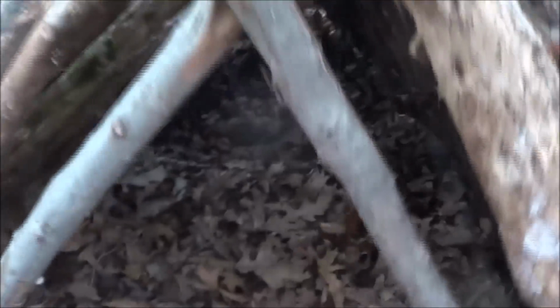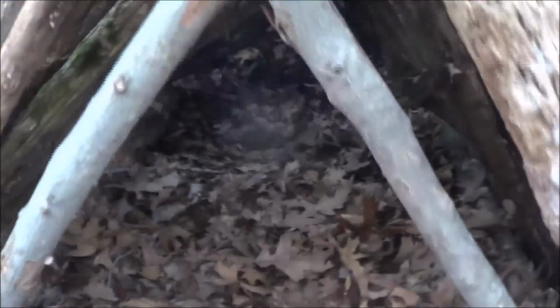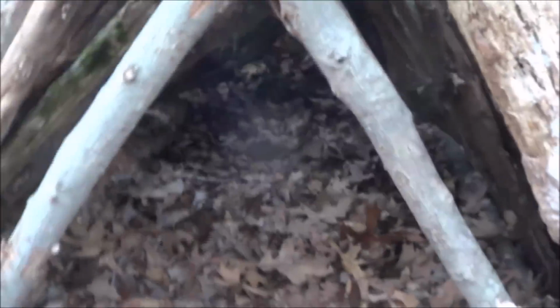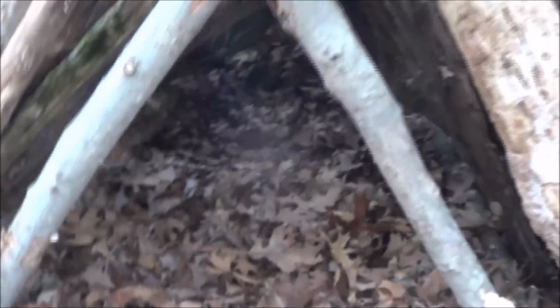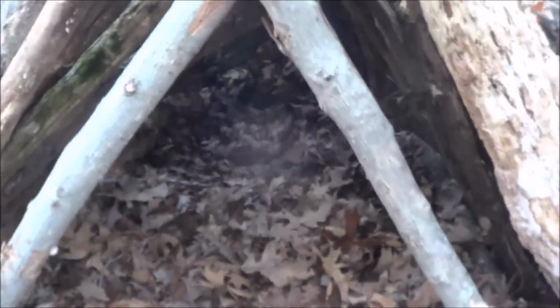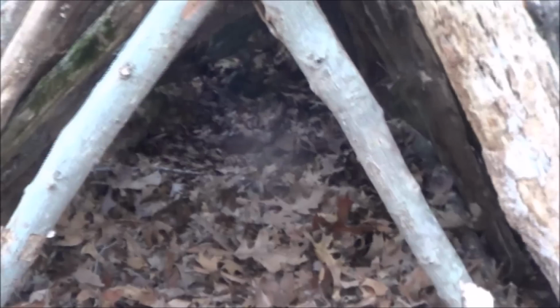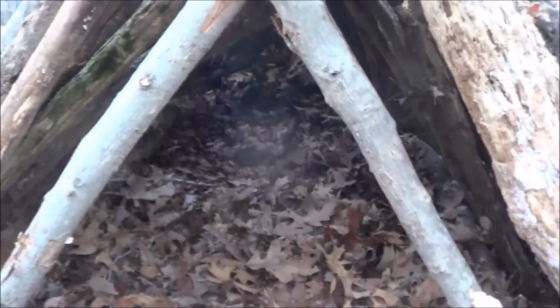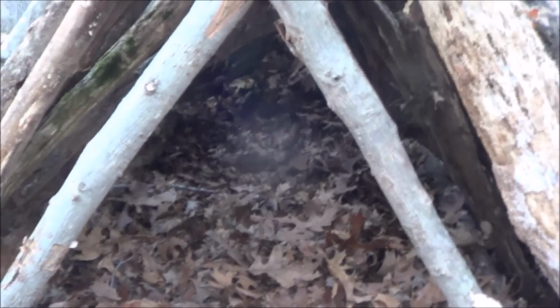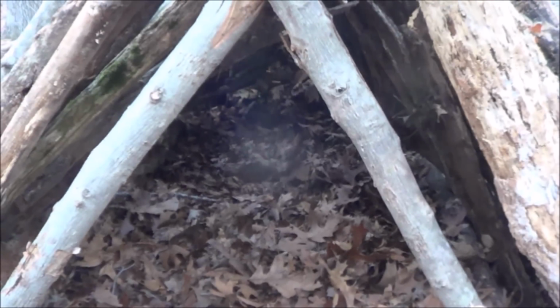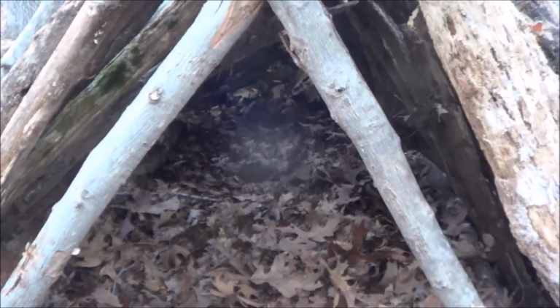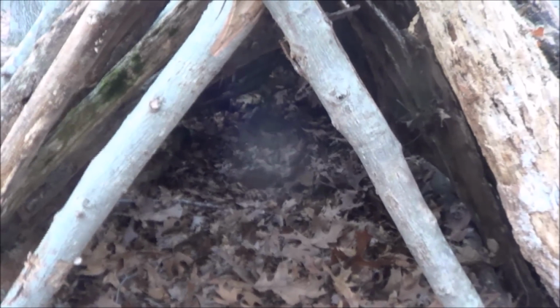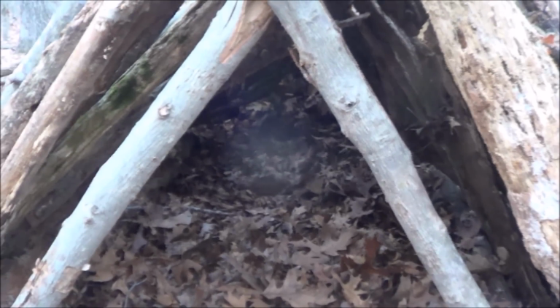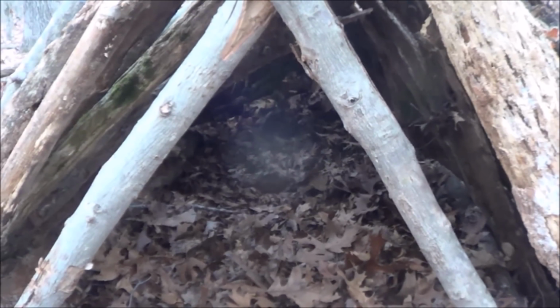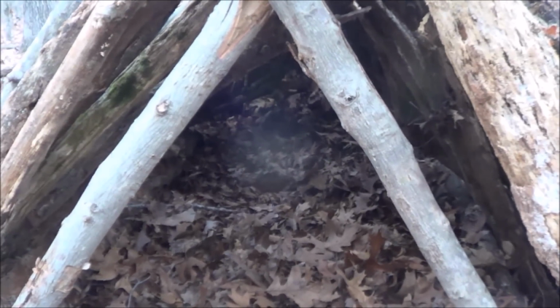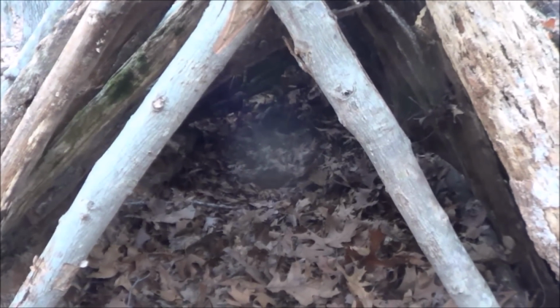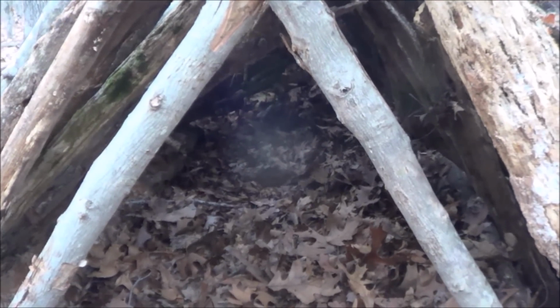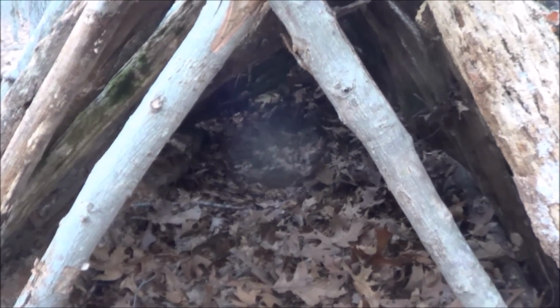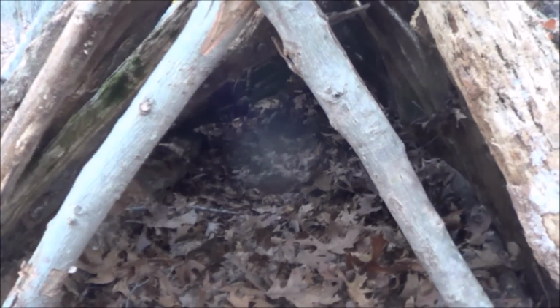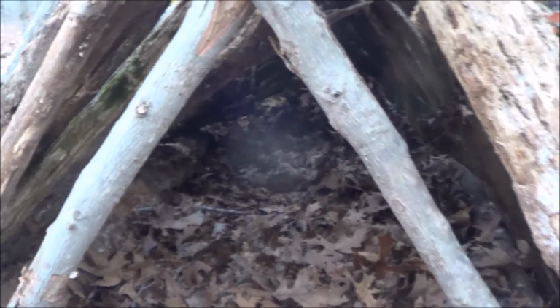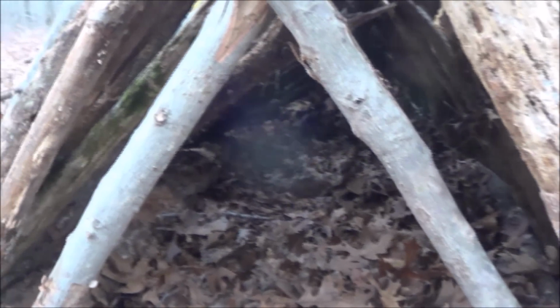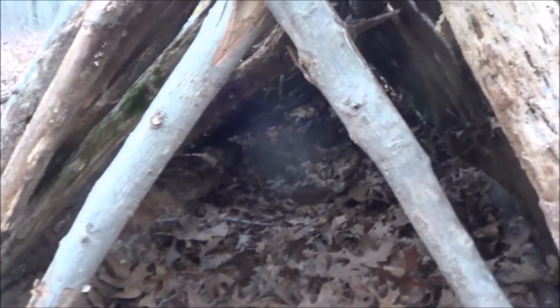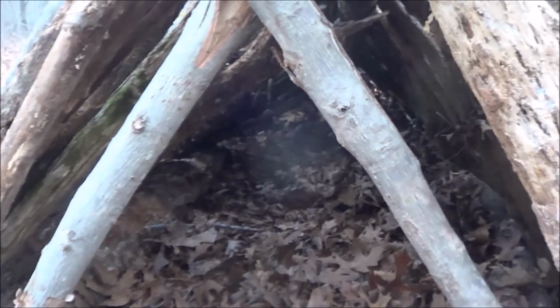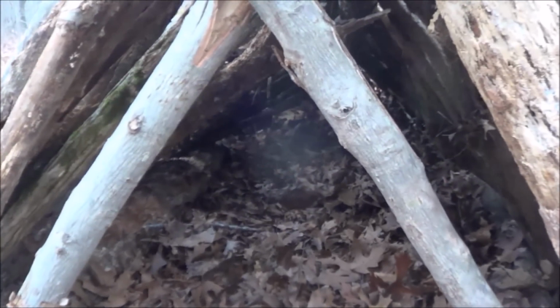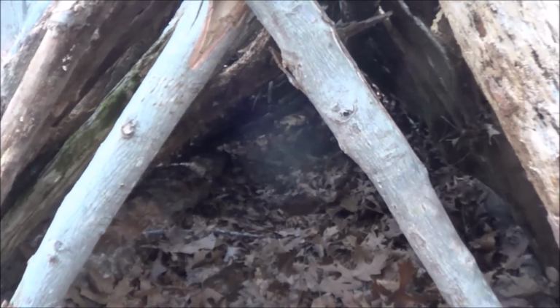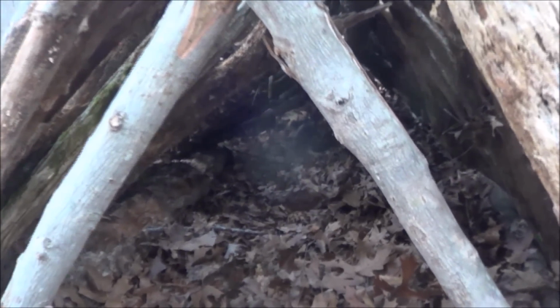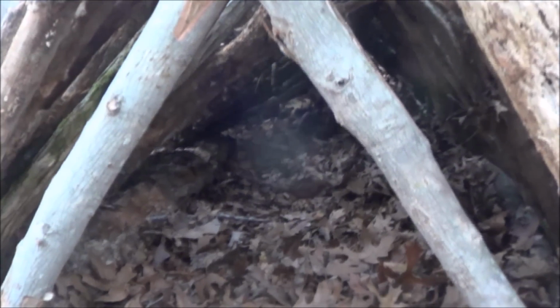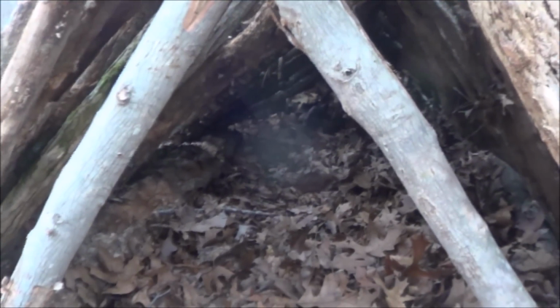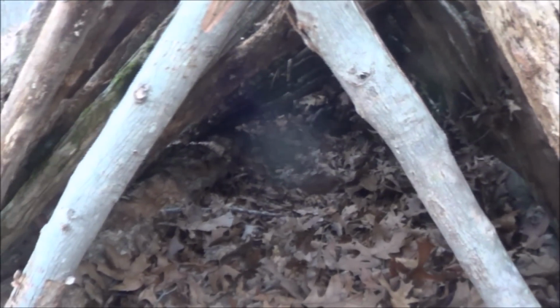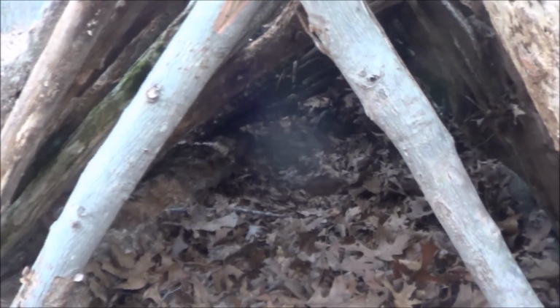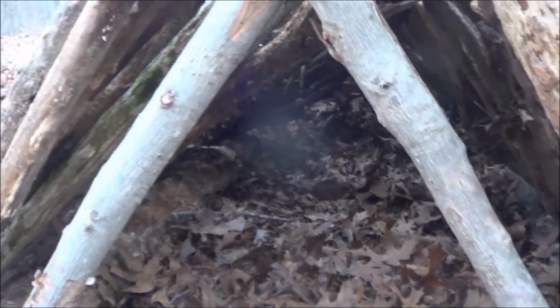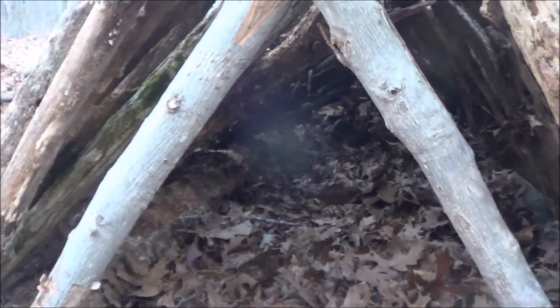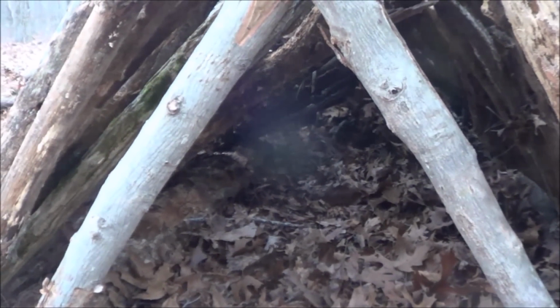Here's our entrance — you want to keep it about shoulder width apart. That works best so you can crawl into it without any problems.